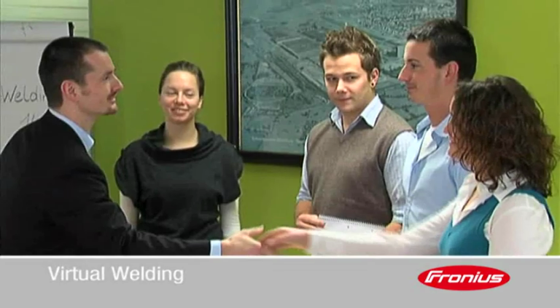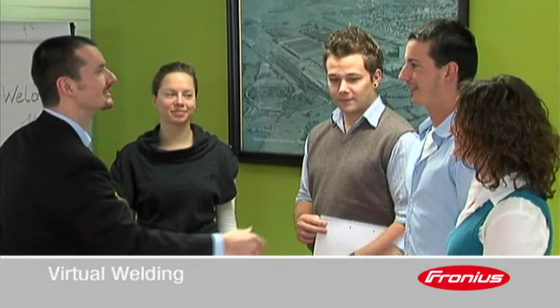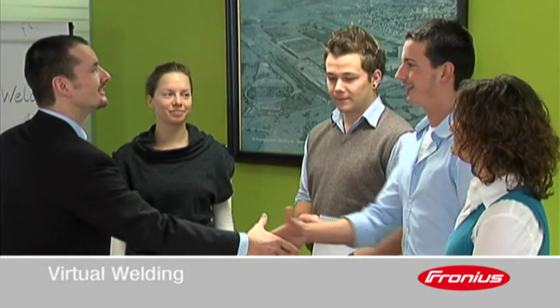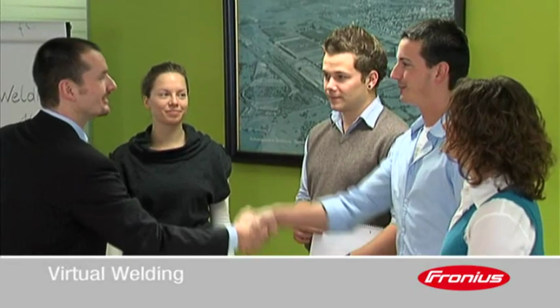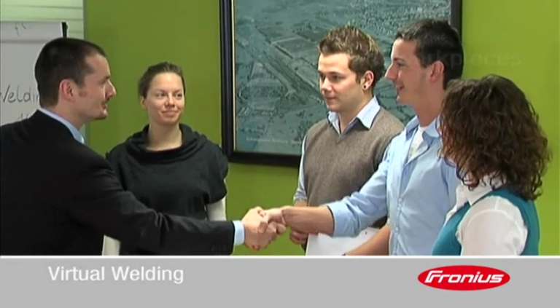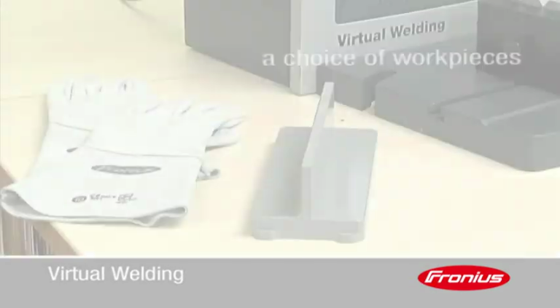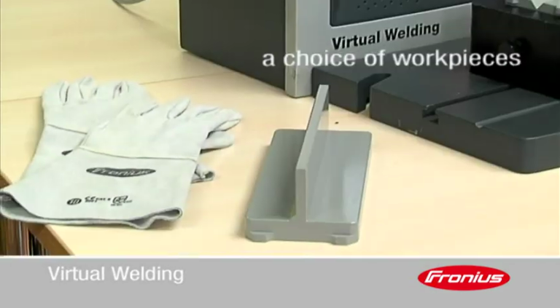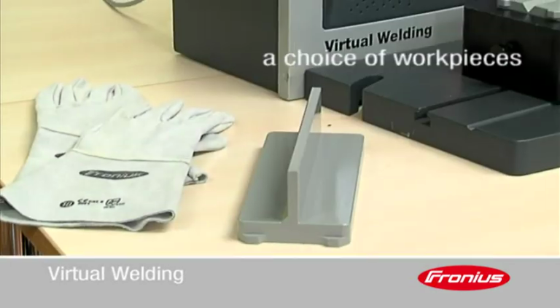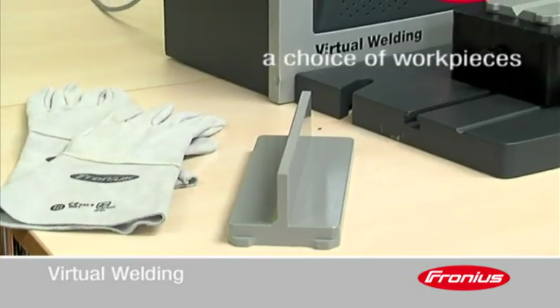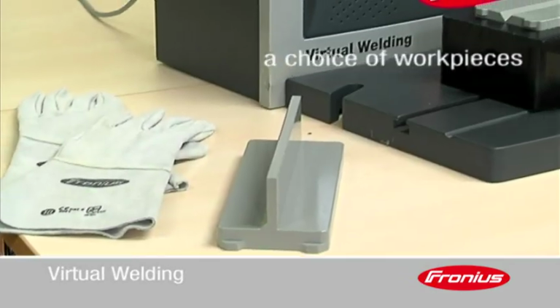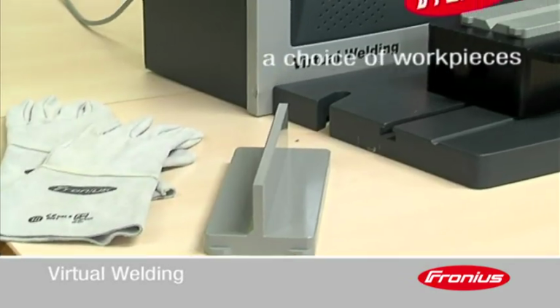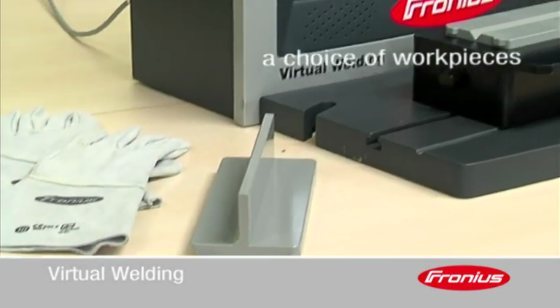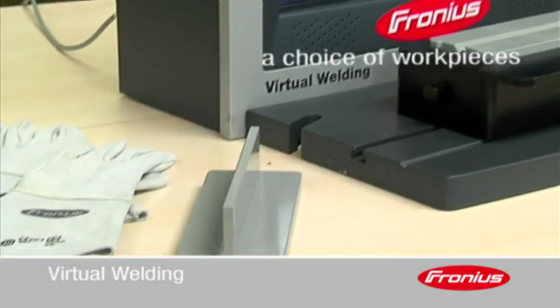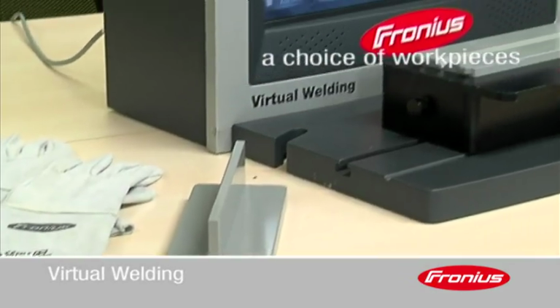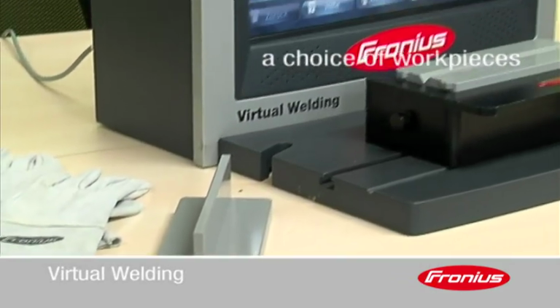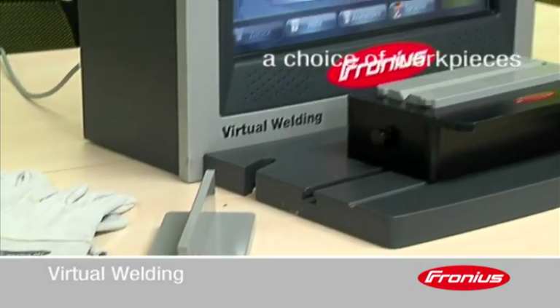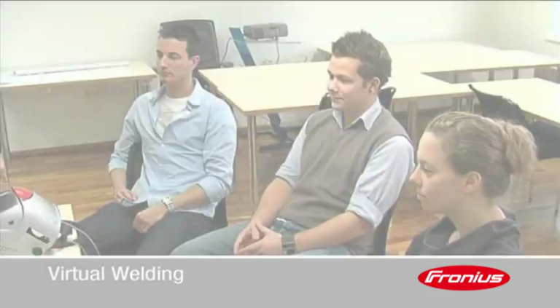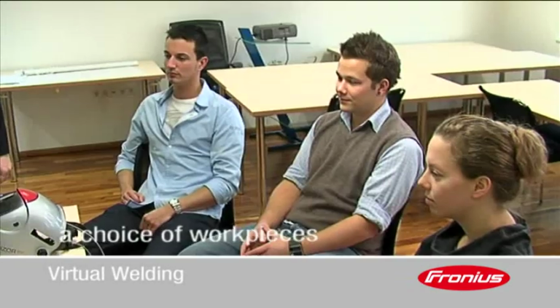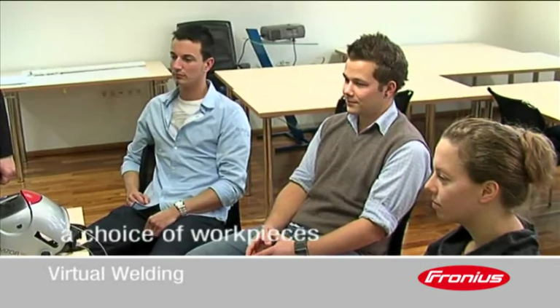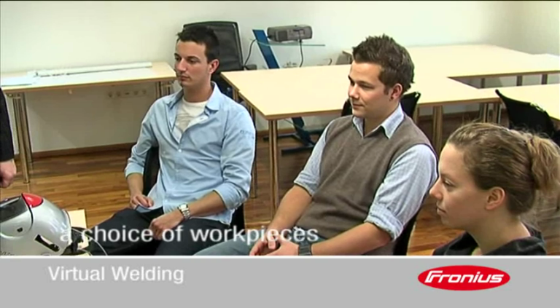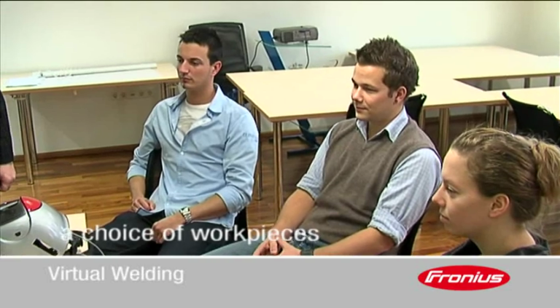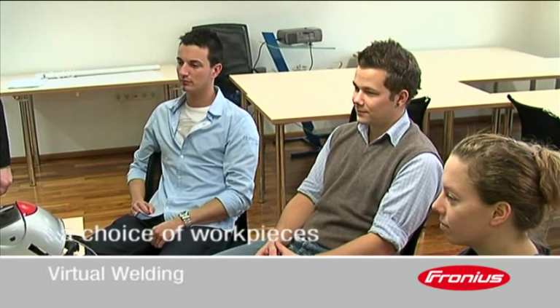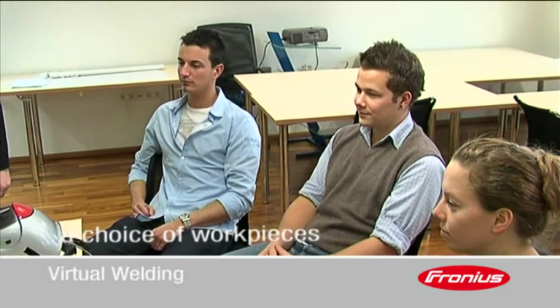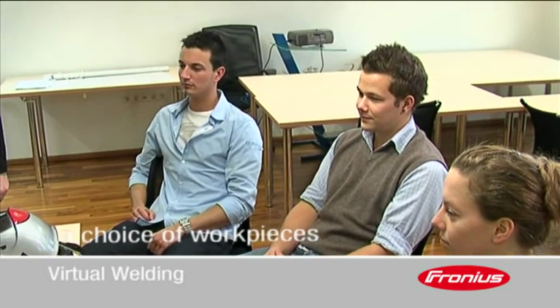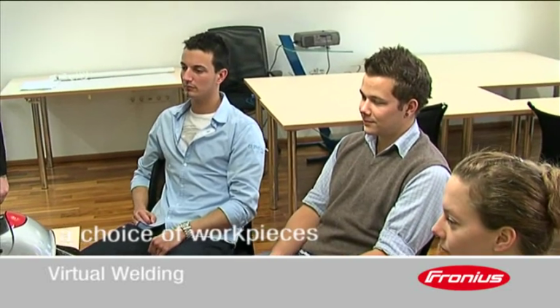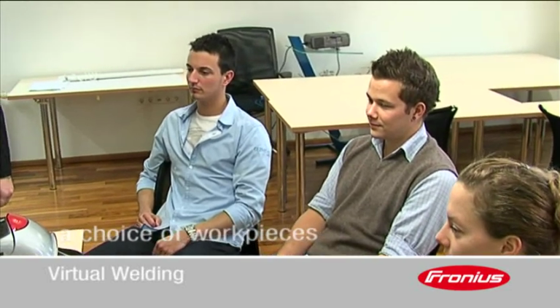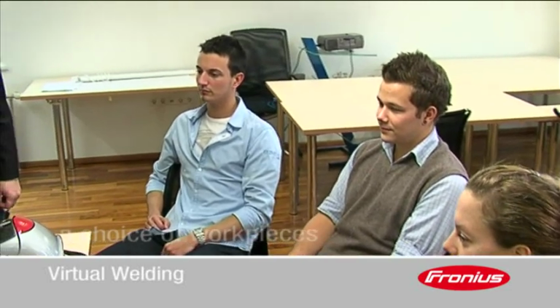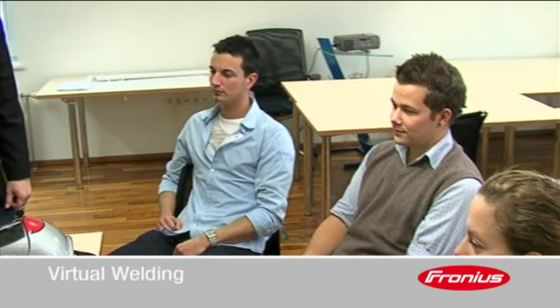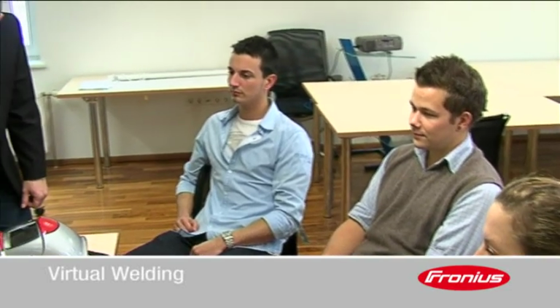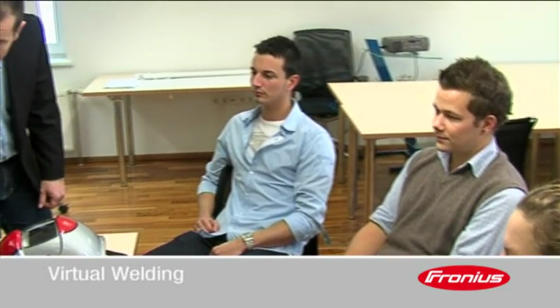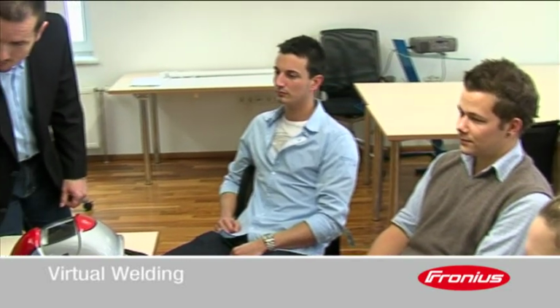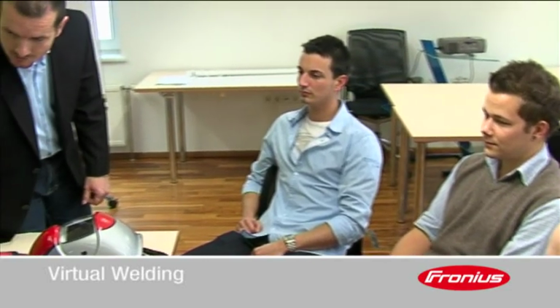The system offers a choice of workpieces, so that different types of weld and welding position can be practiced.